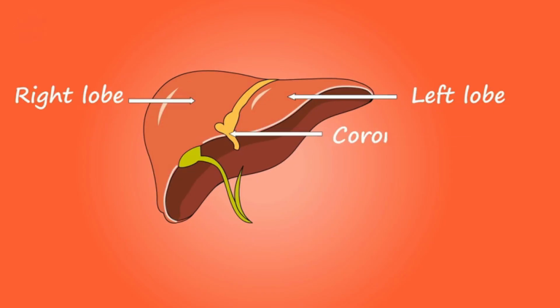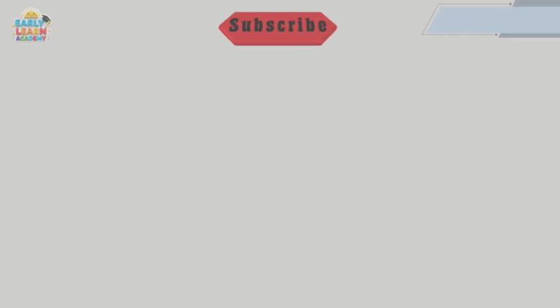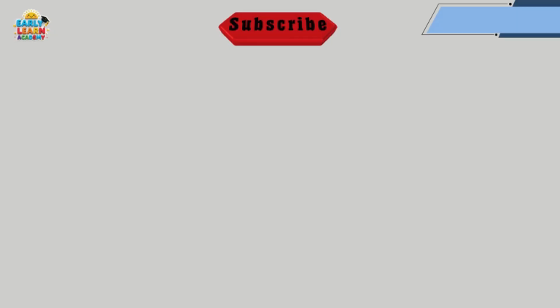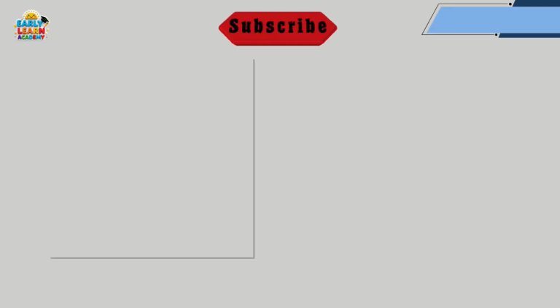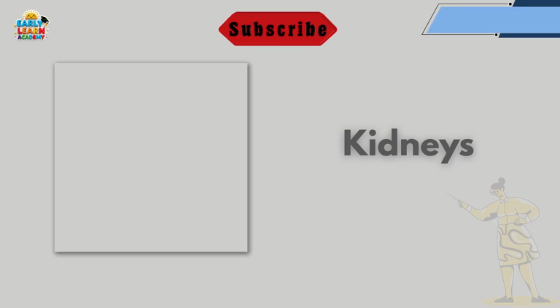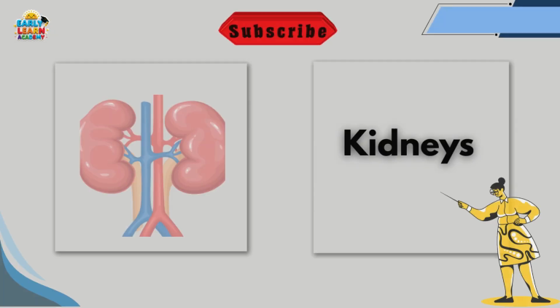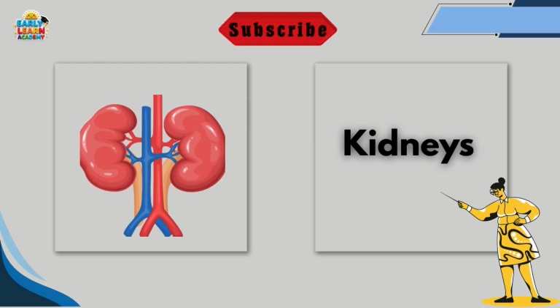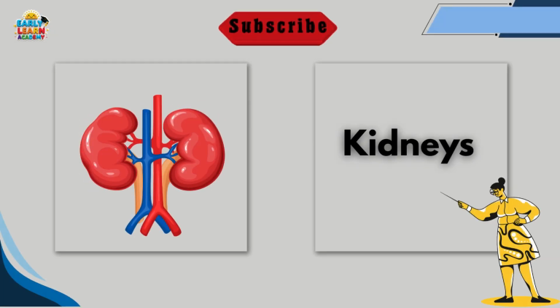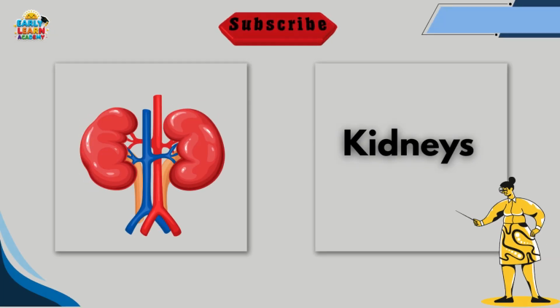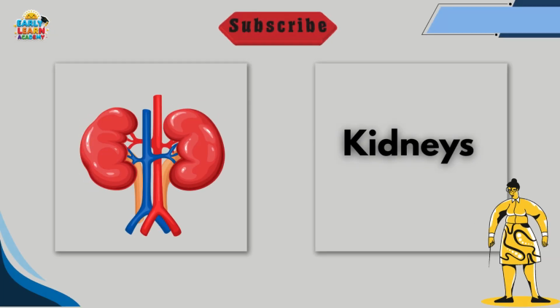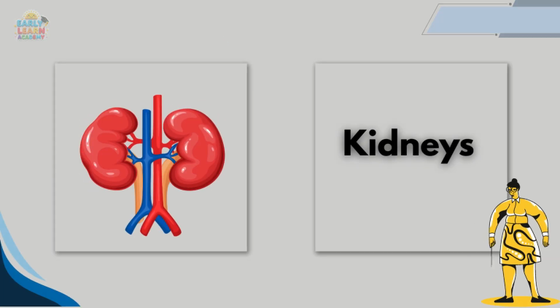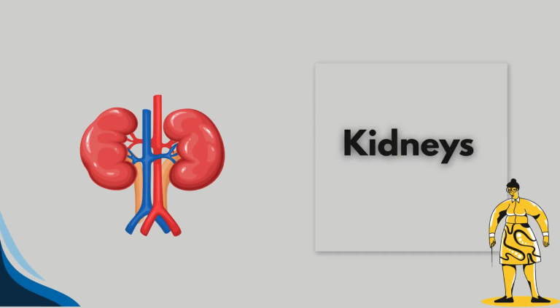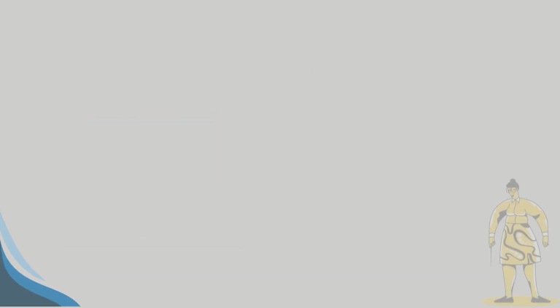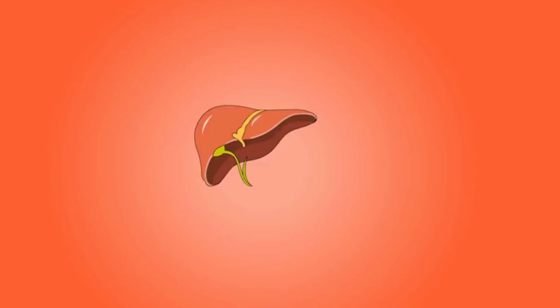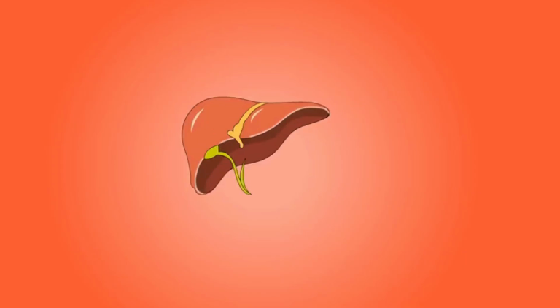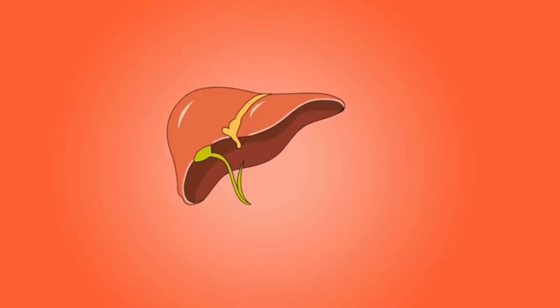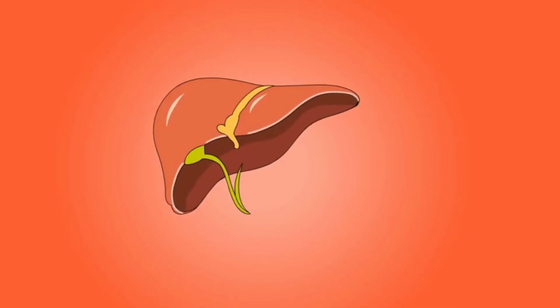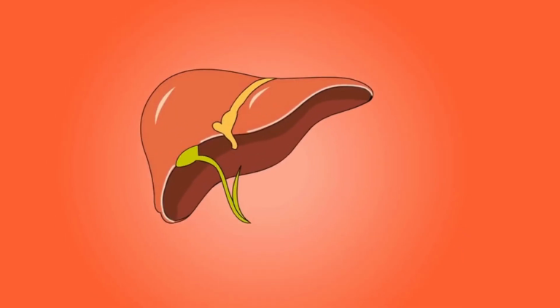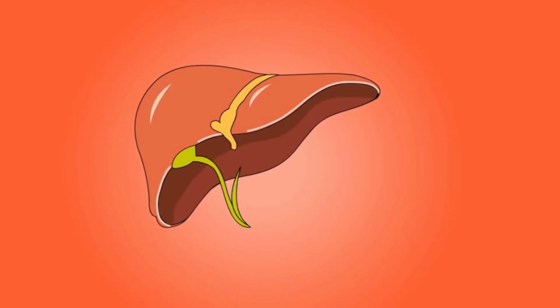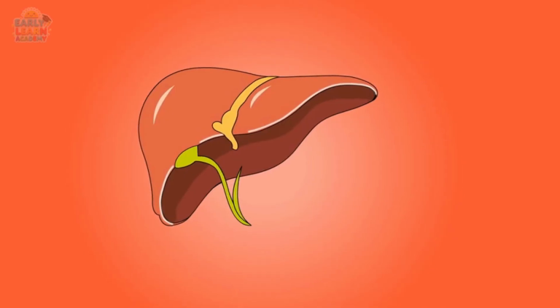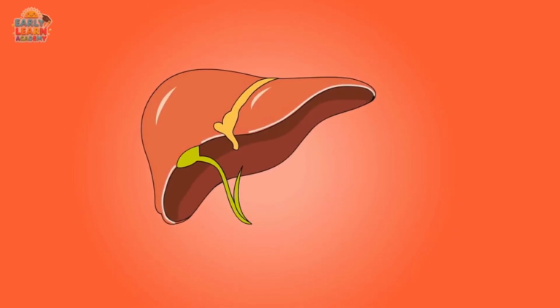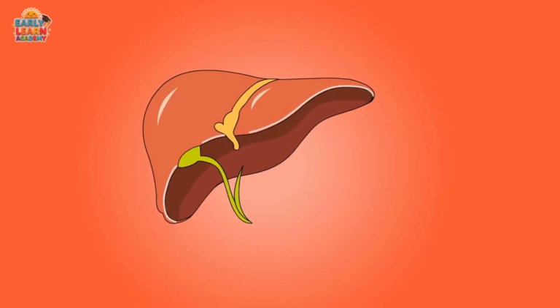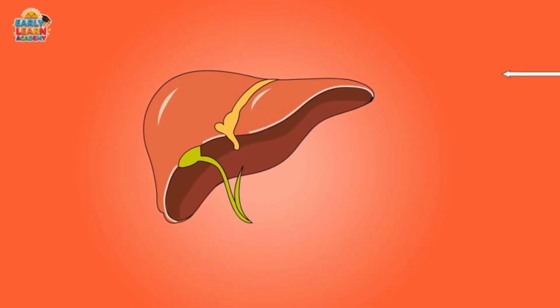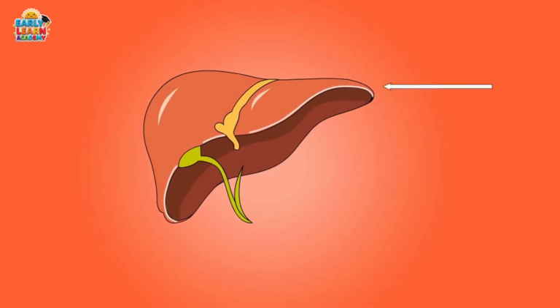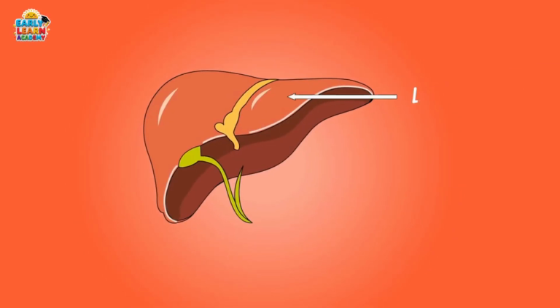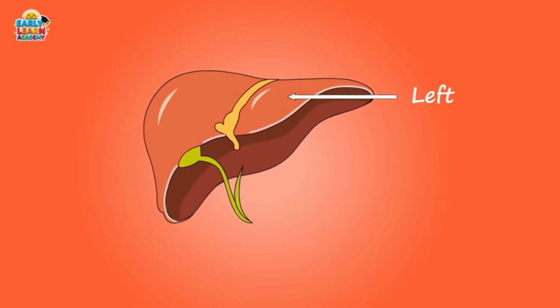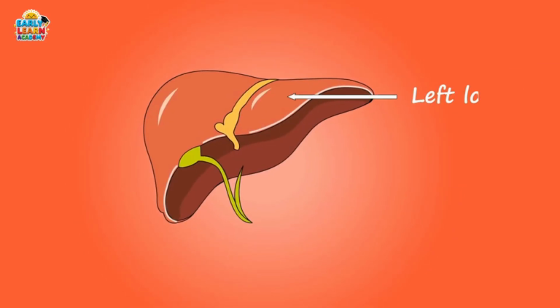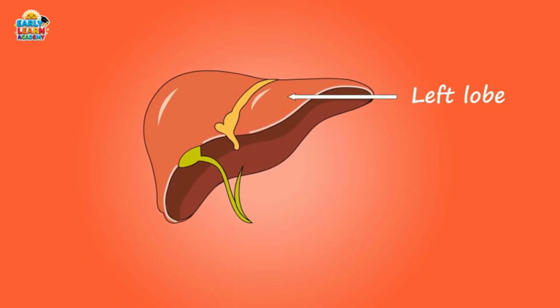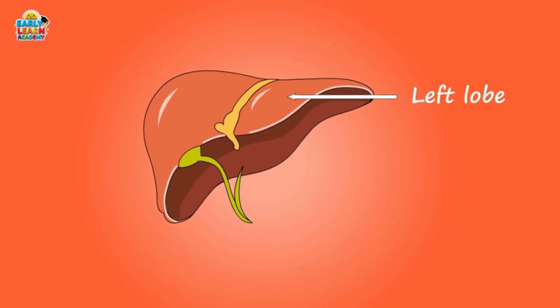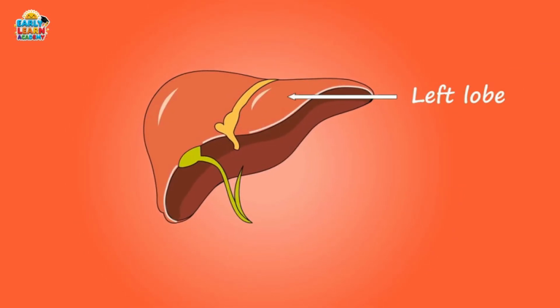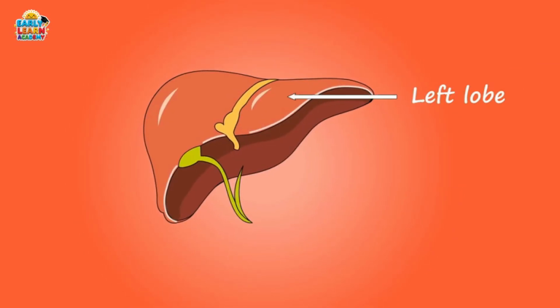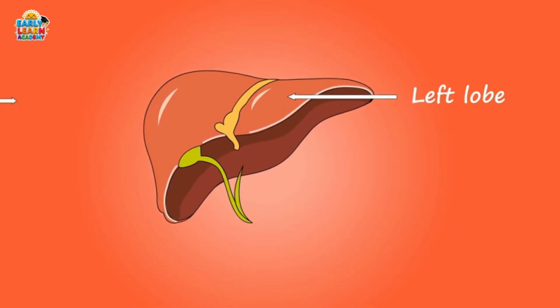This is the kidneys. Kidneys clean waste from our blood. They make urine to remove extra water and toxins.